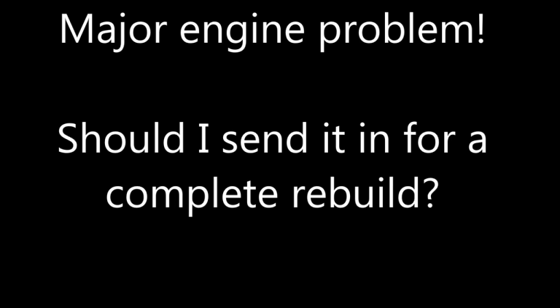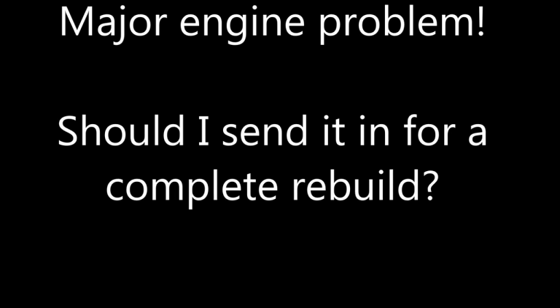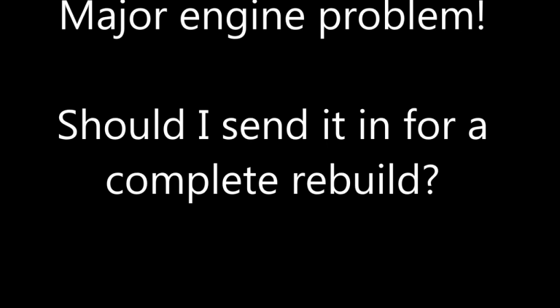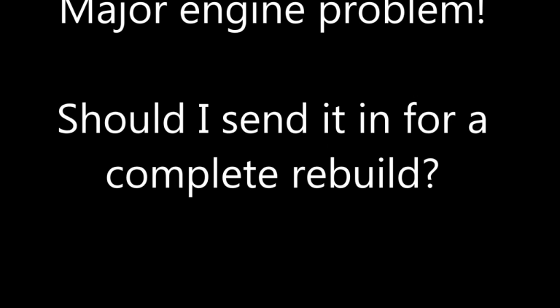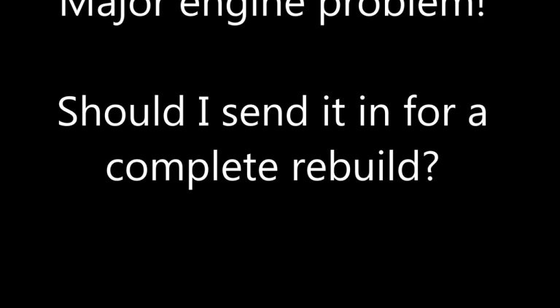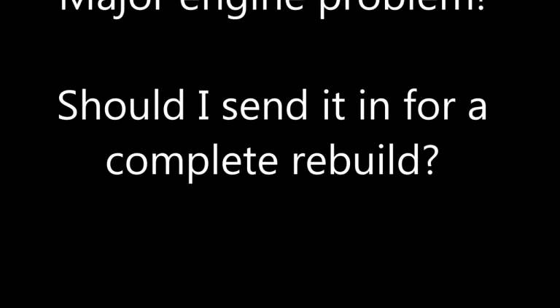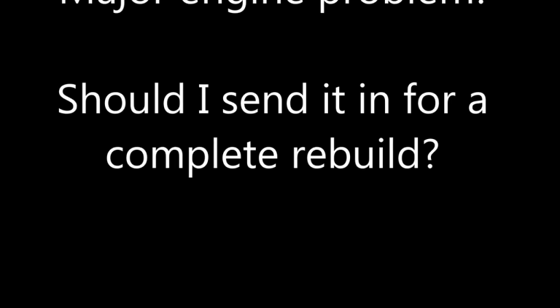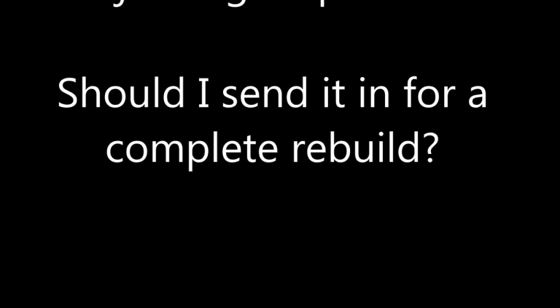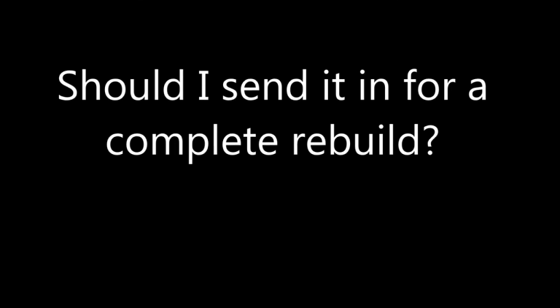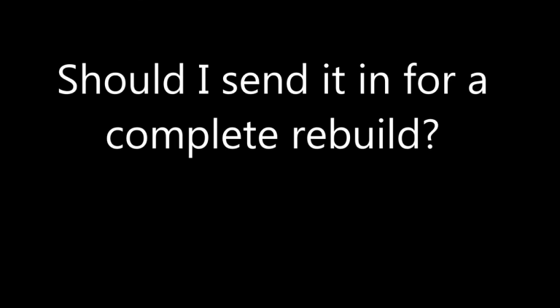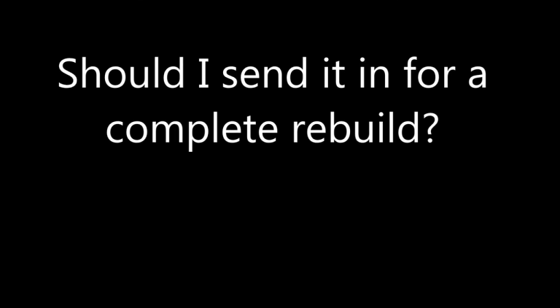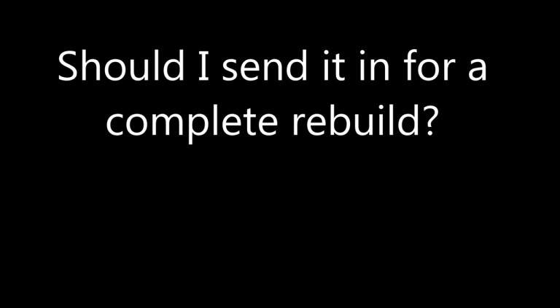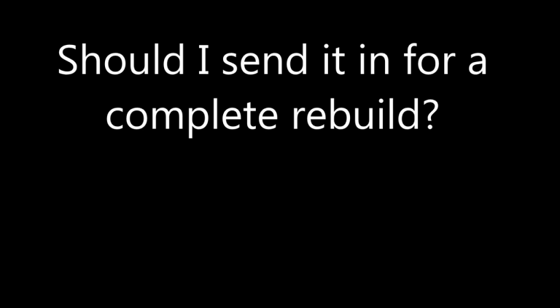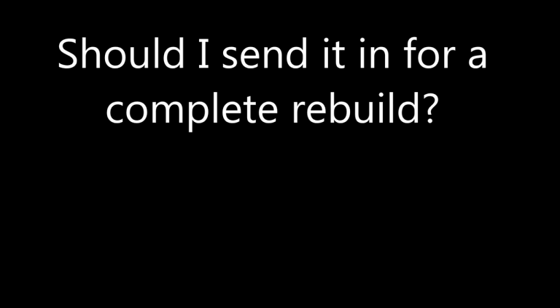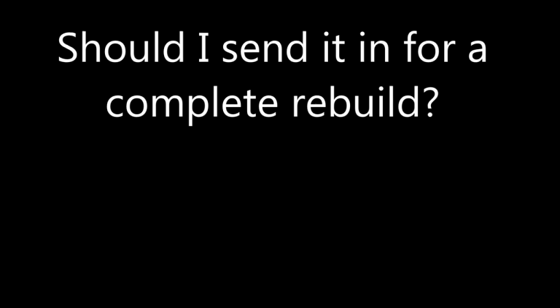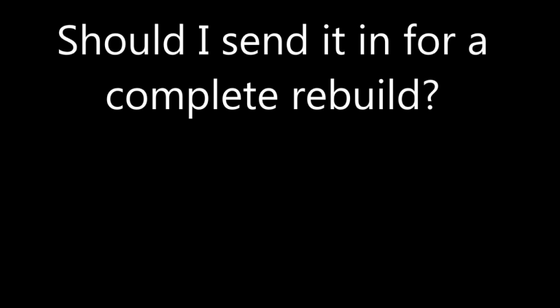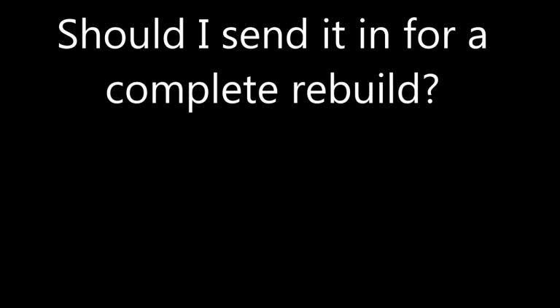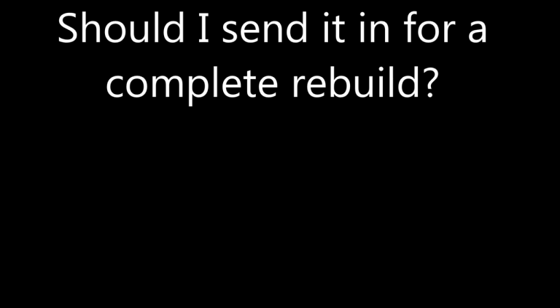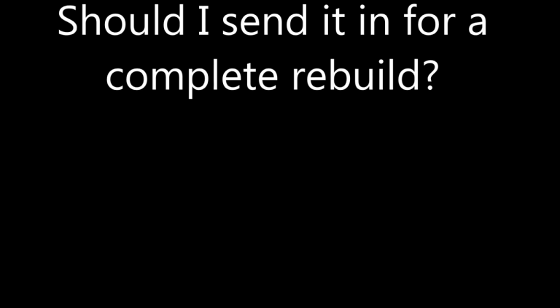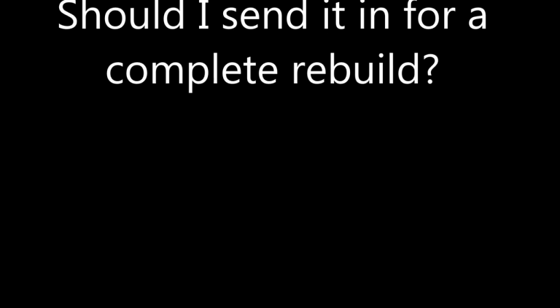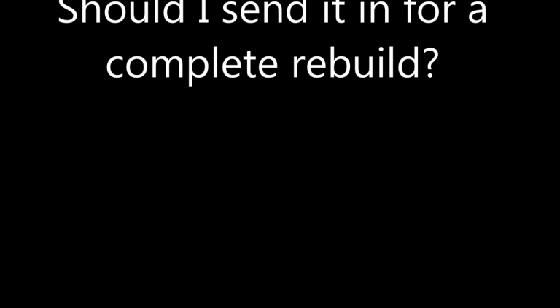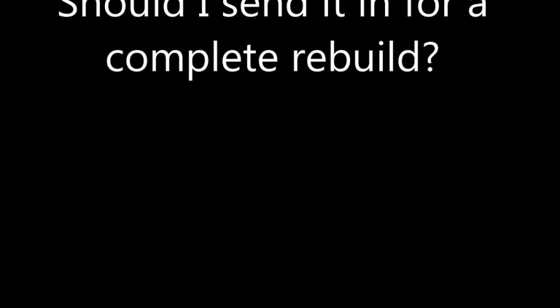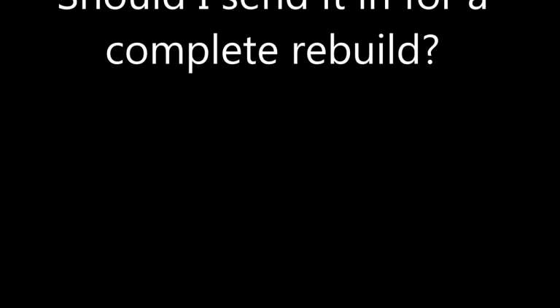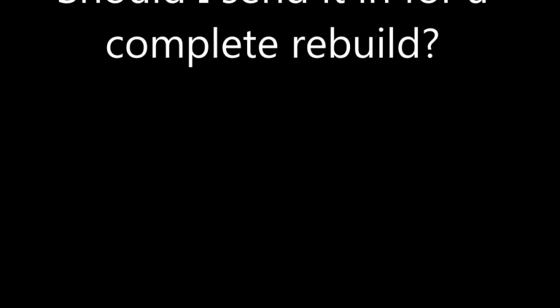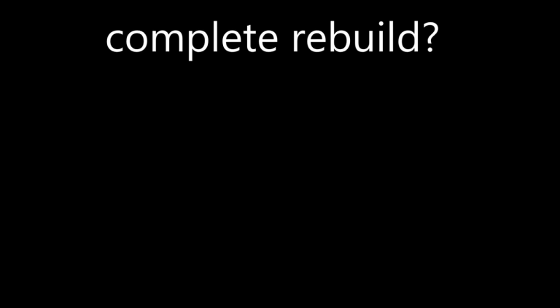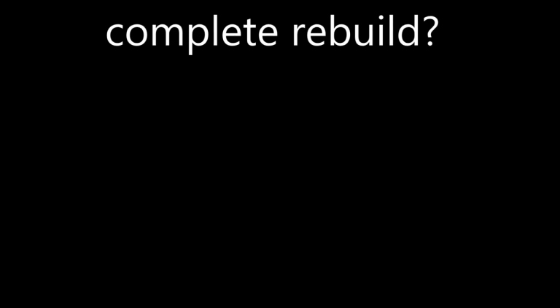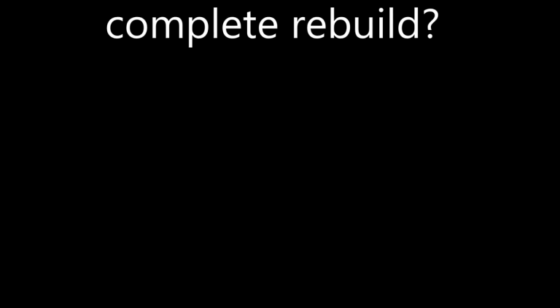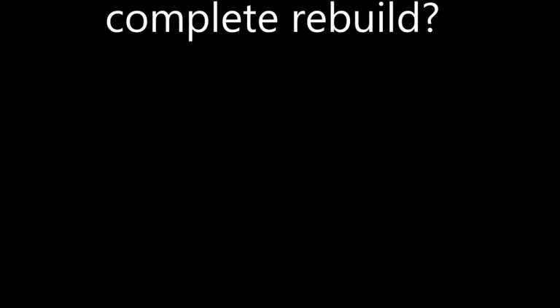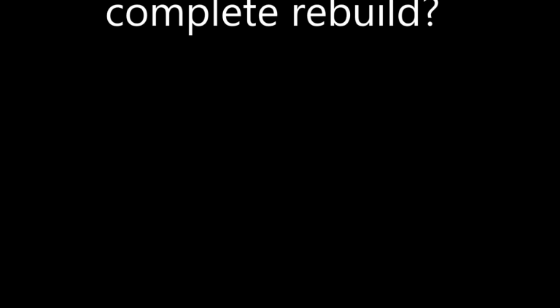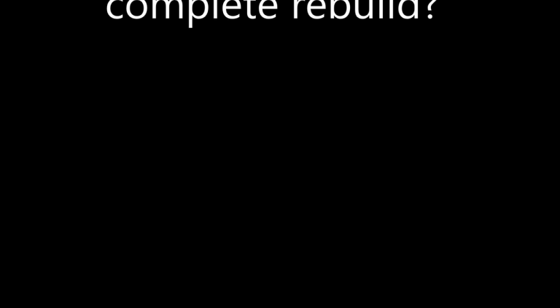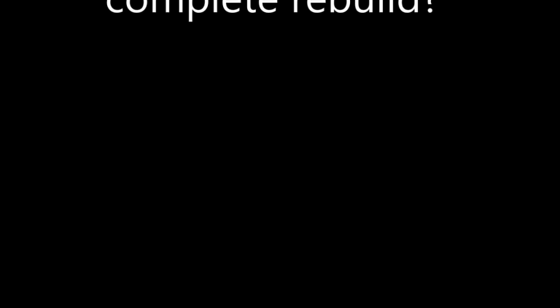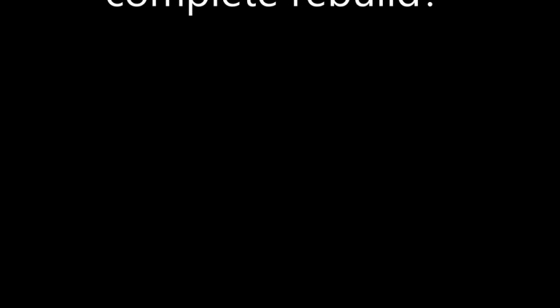Do I send this engine in for a full rebuild or do I keep tinkering? Let me know. Thanks for watching.